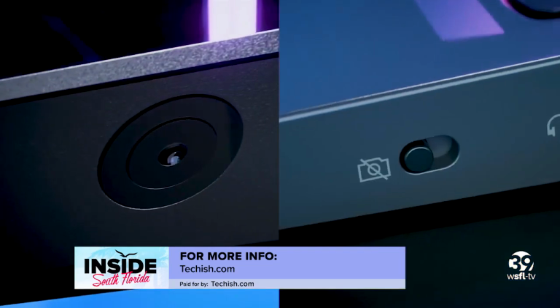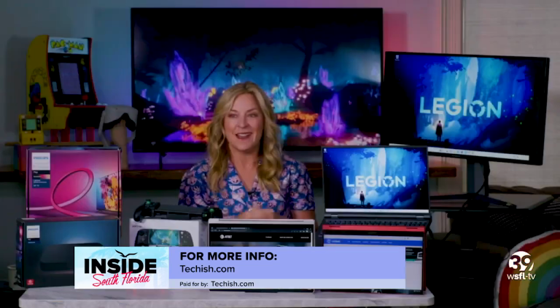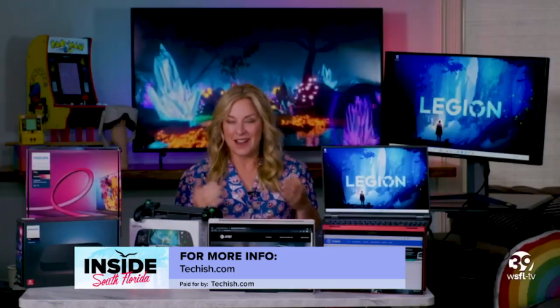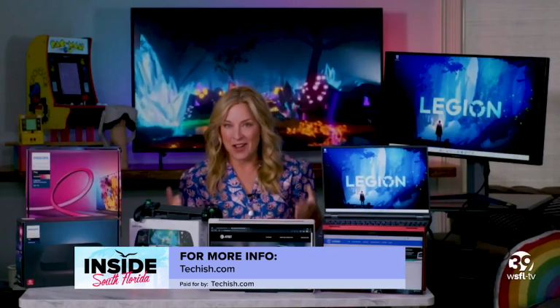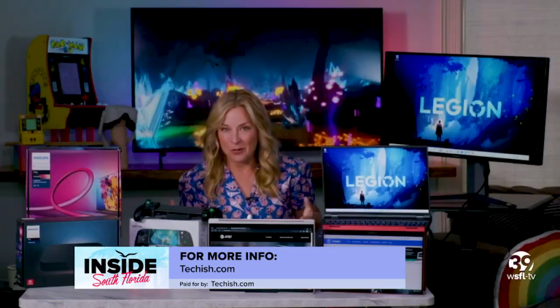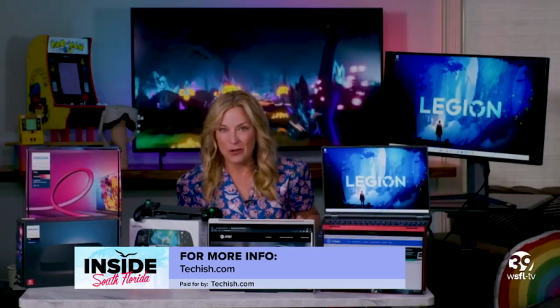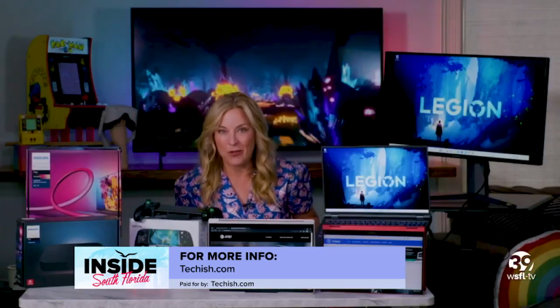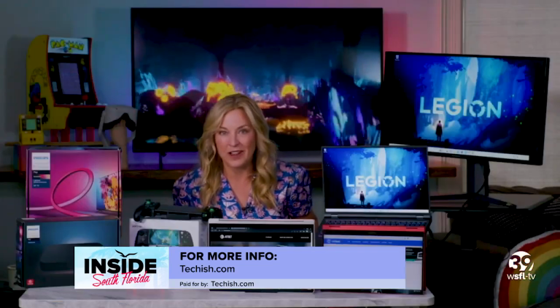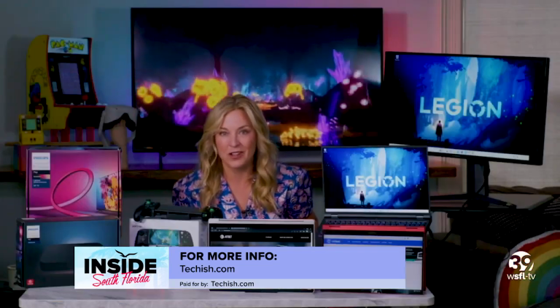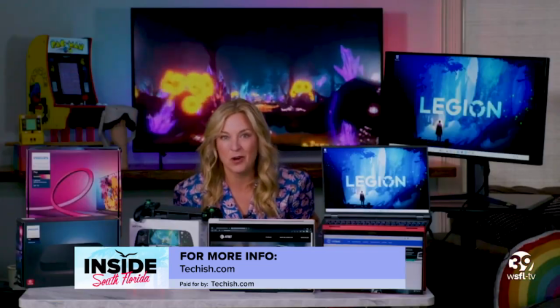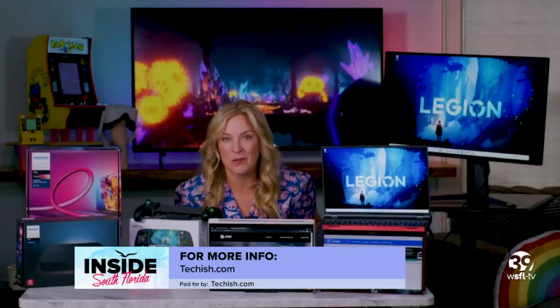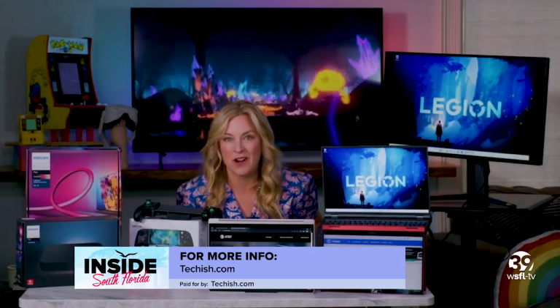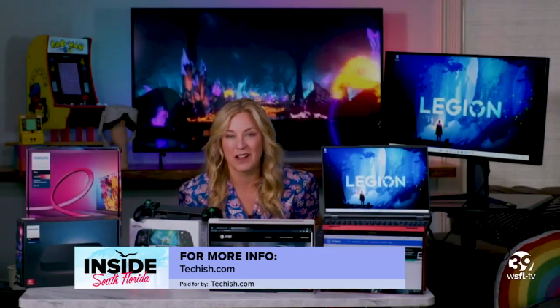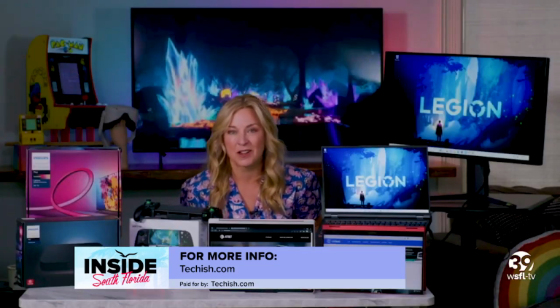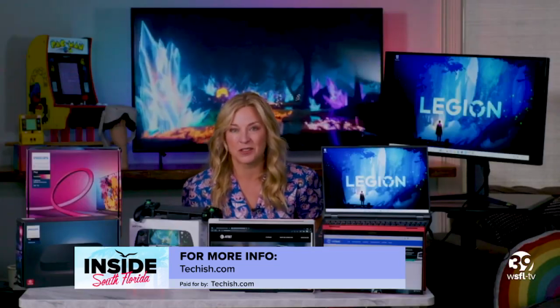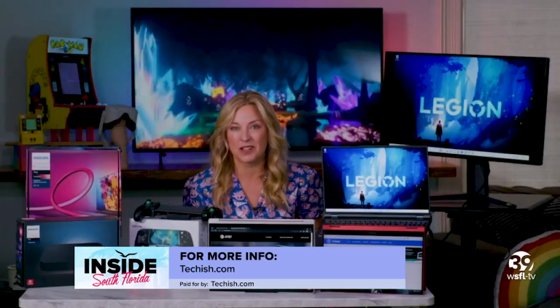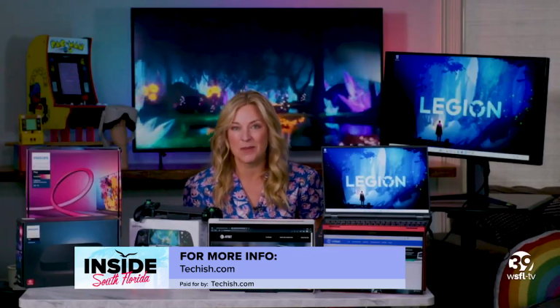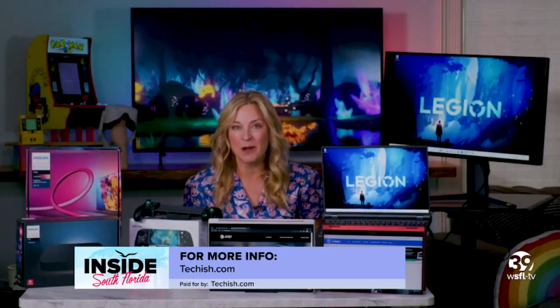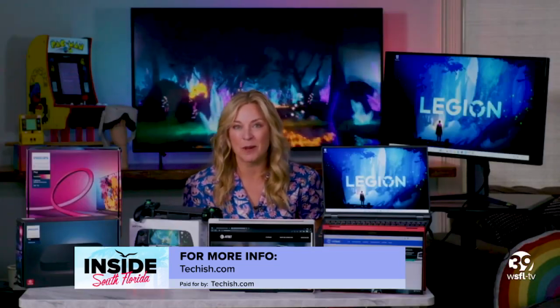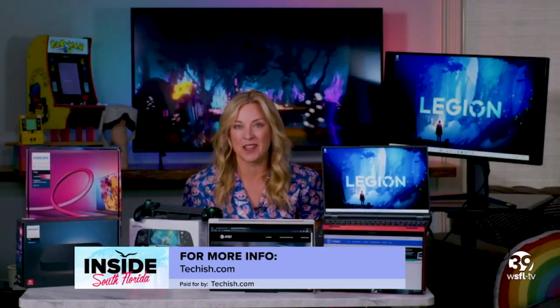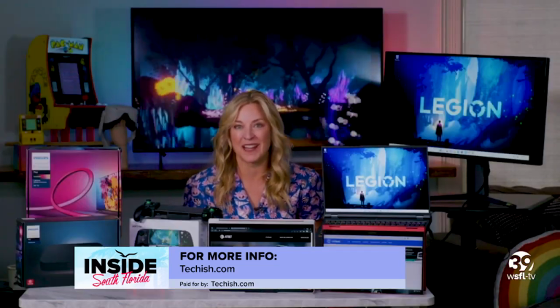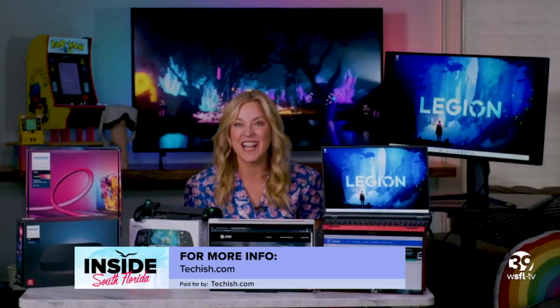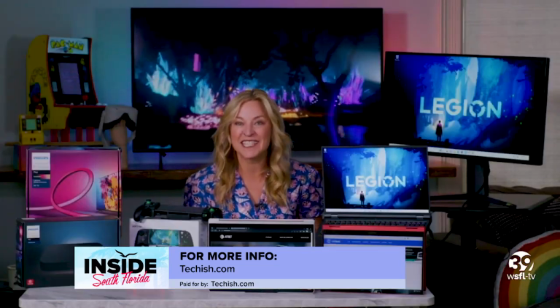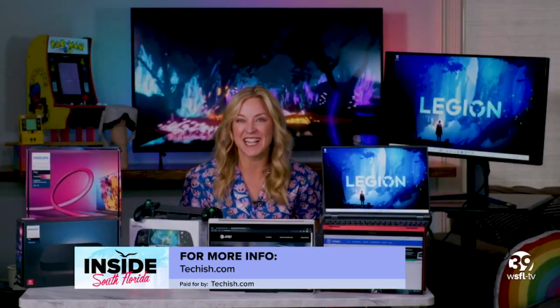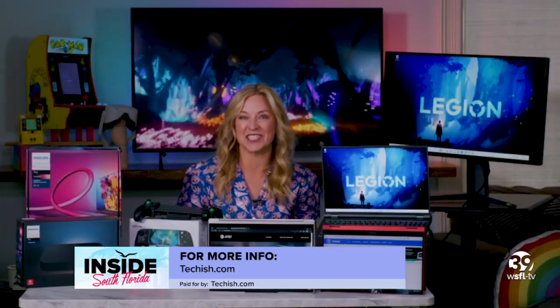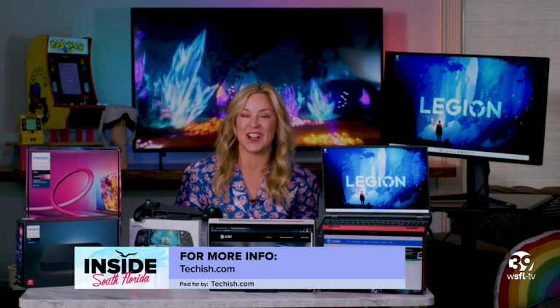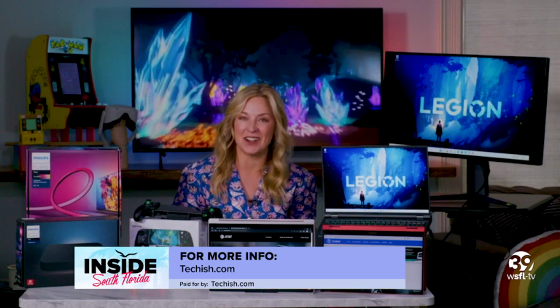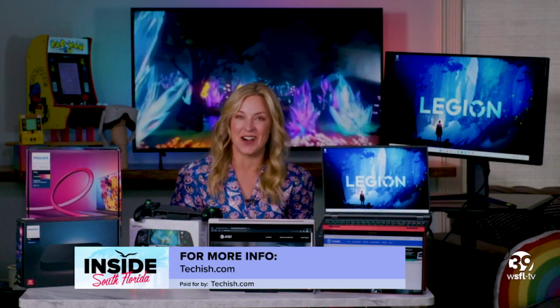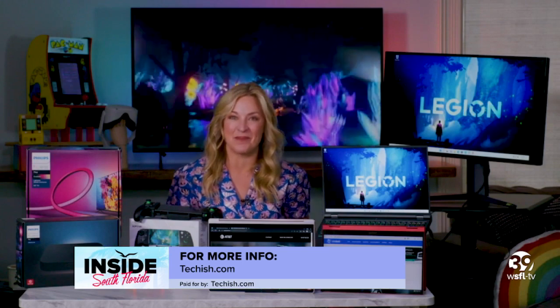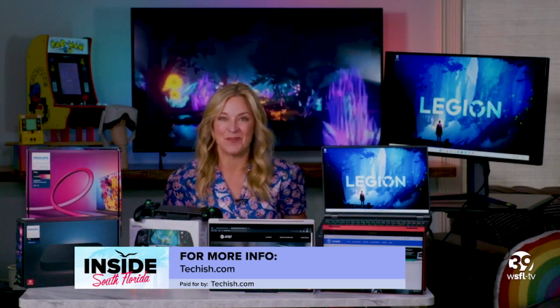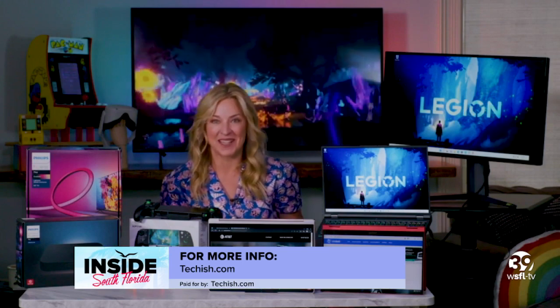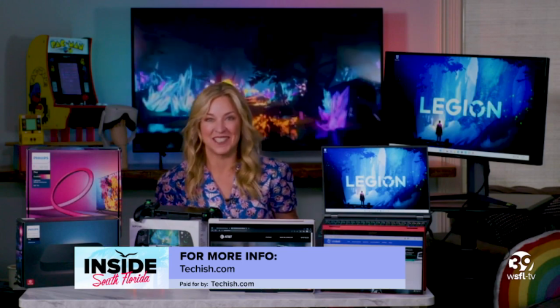To help you find your mark, go straight to my website at techish.com. Back to you.